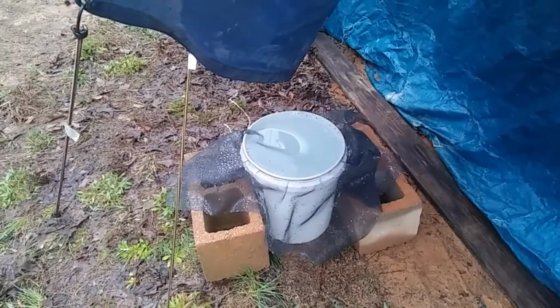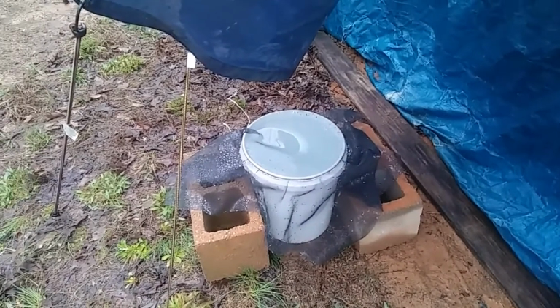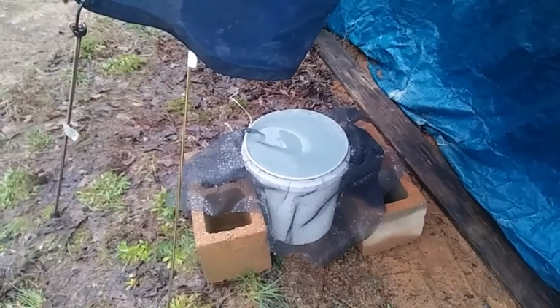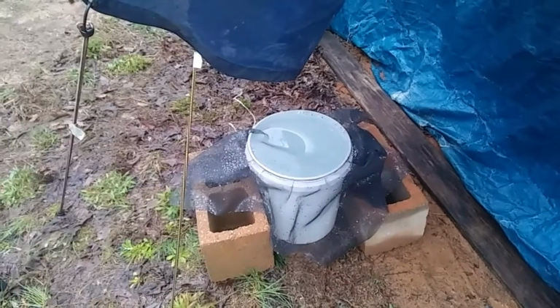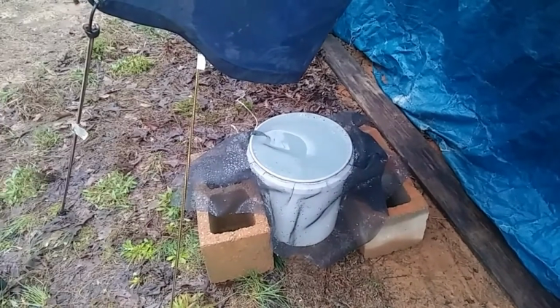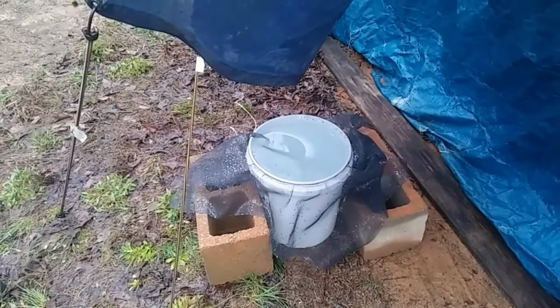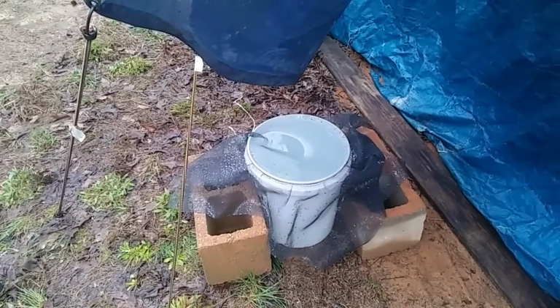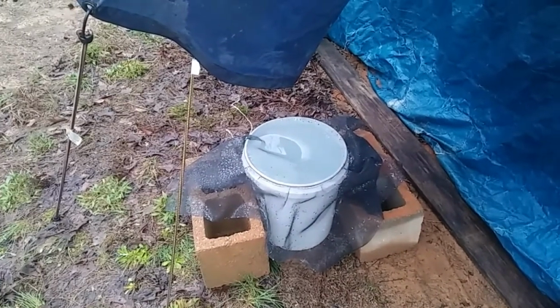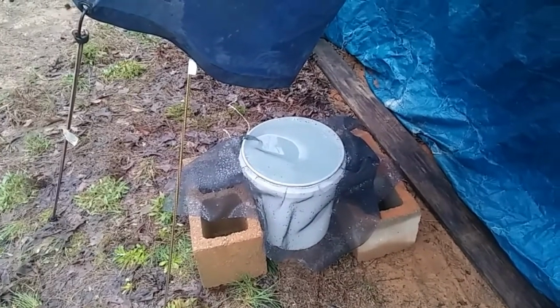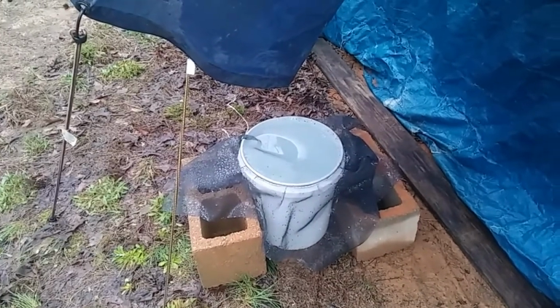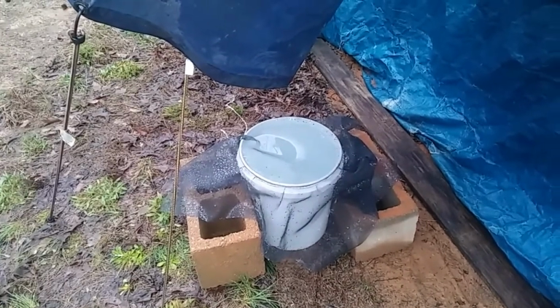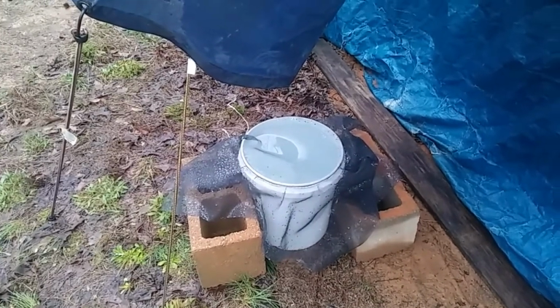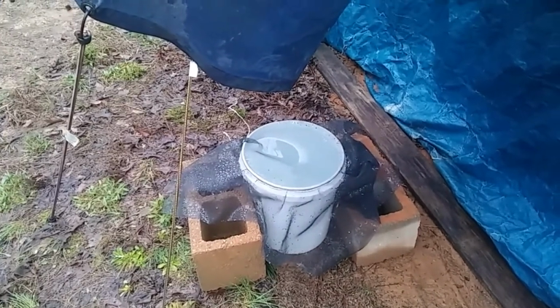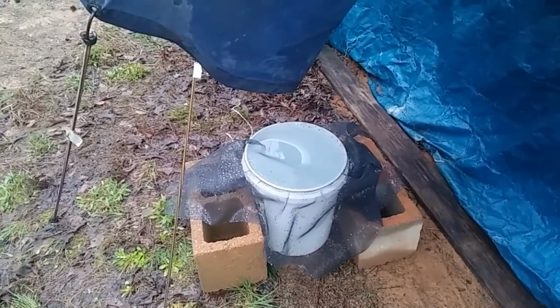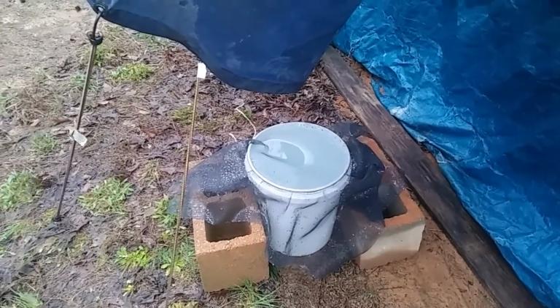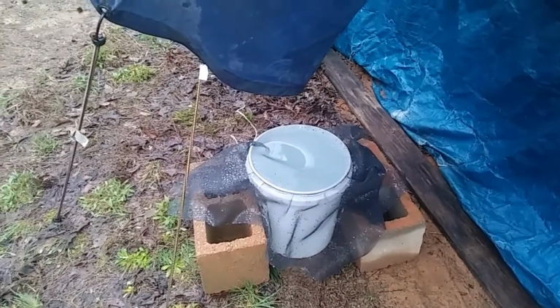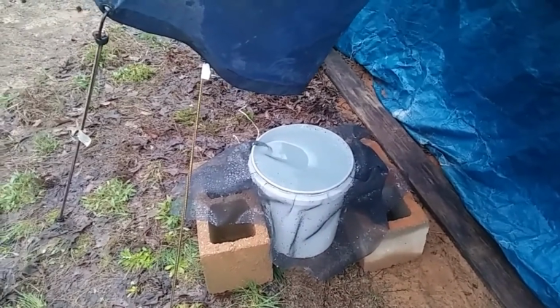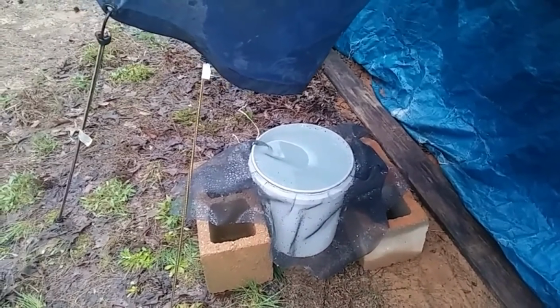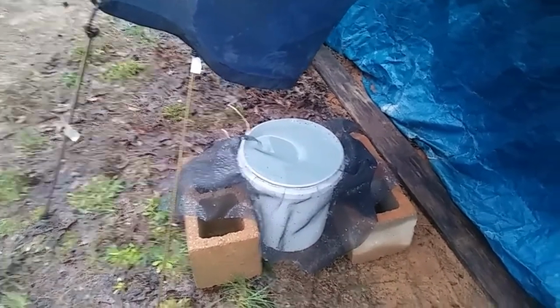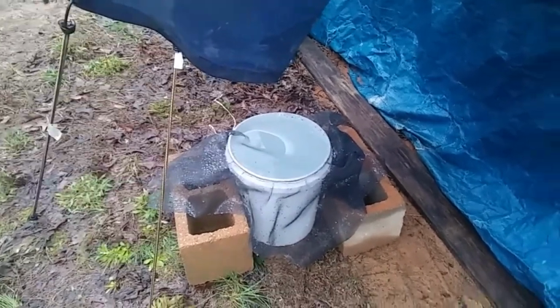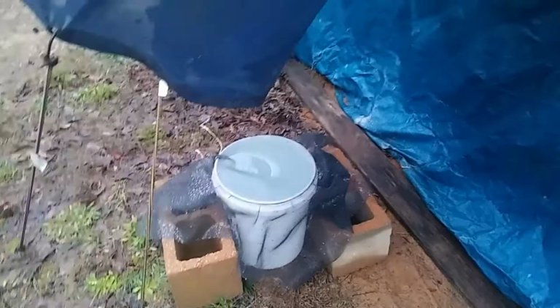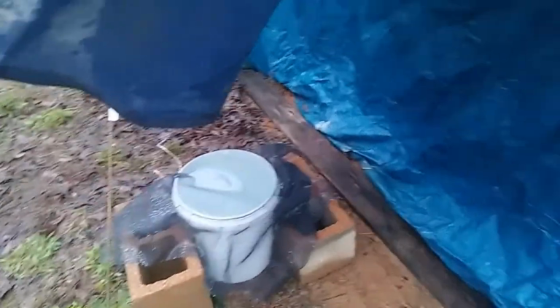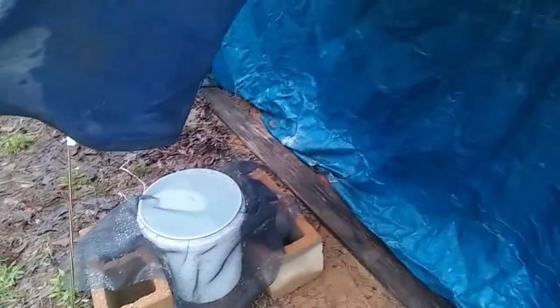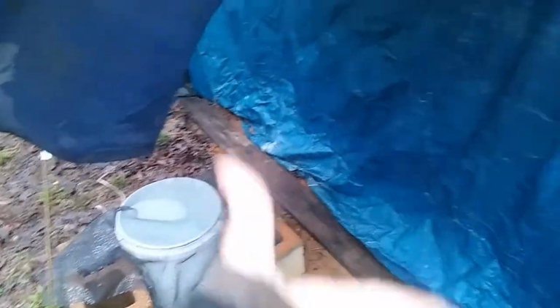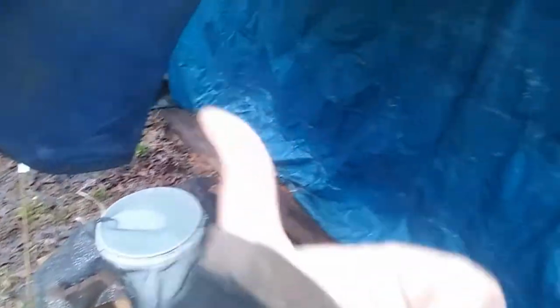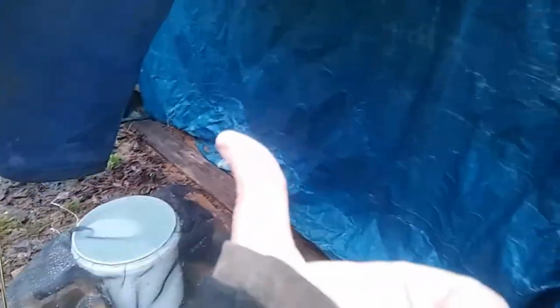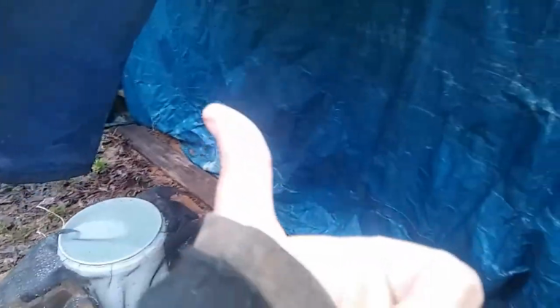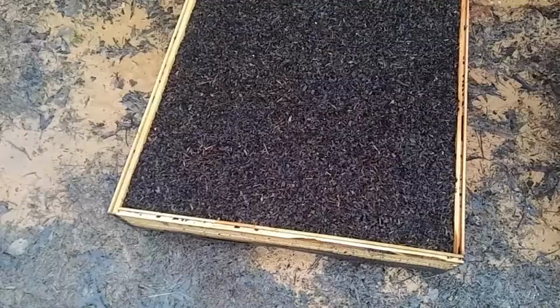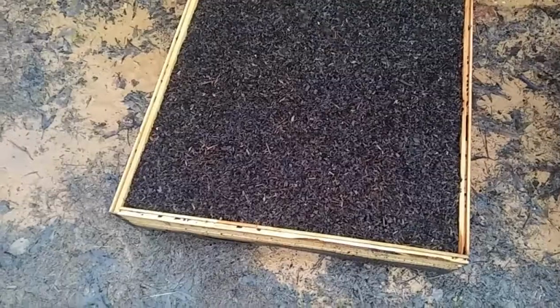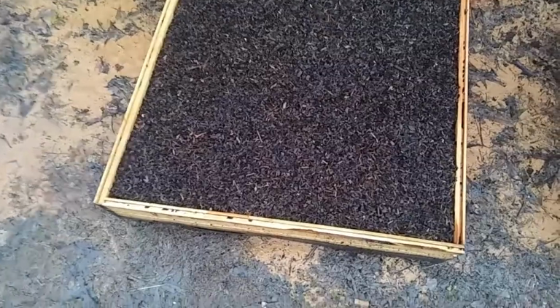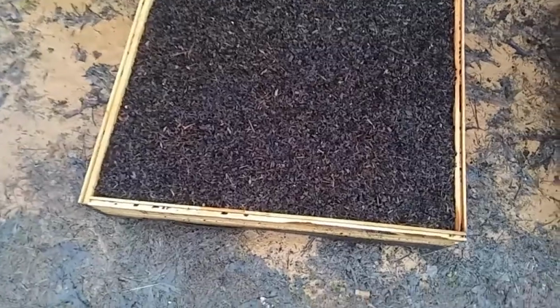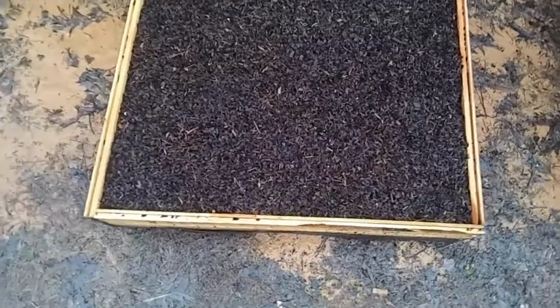I'll go ahead and use that water. I'll probably do laundry today — just let the sediment settle to the bottom and use the stuff off the top.